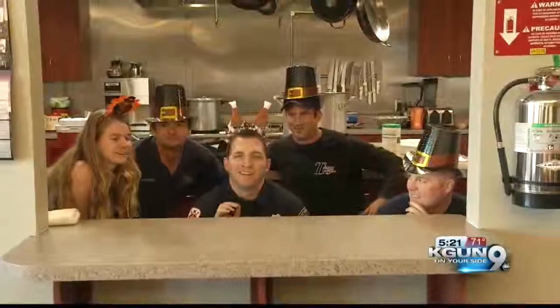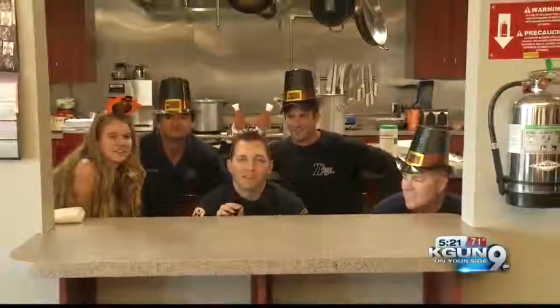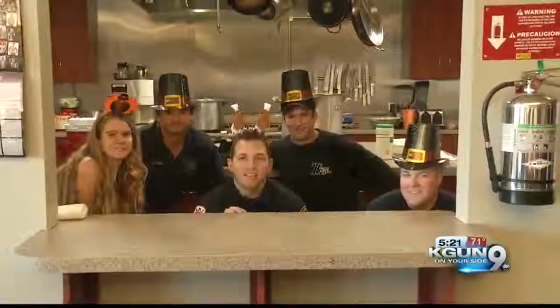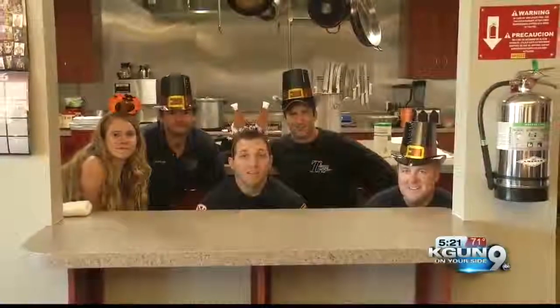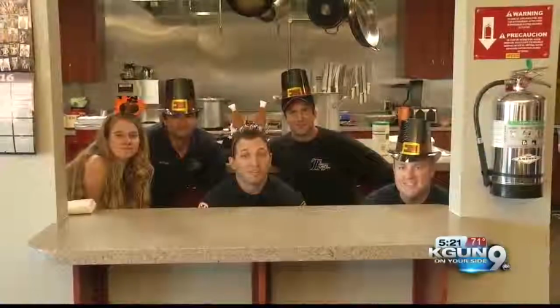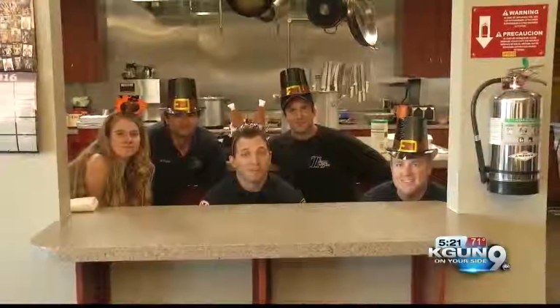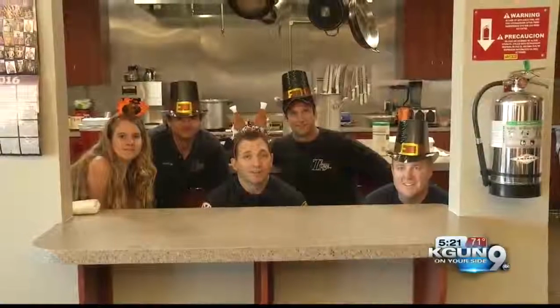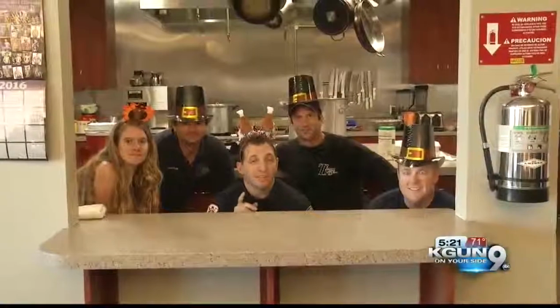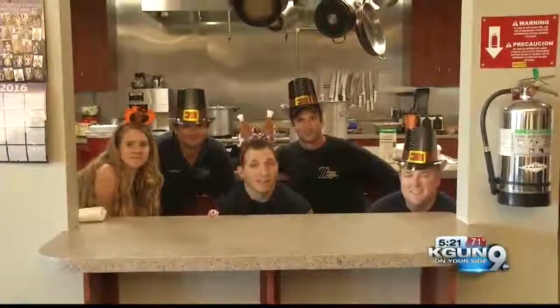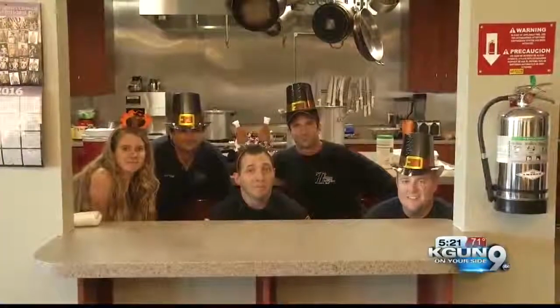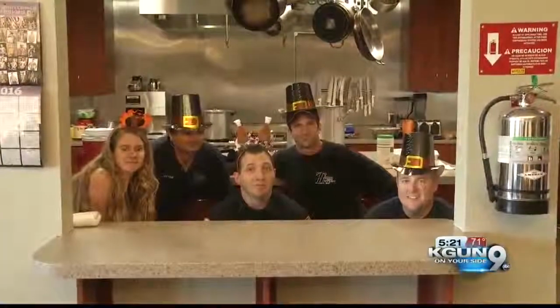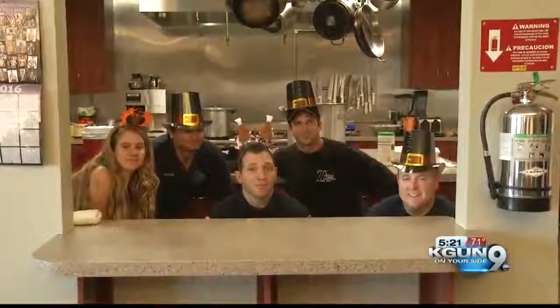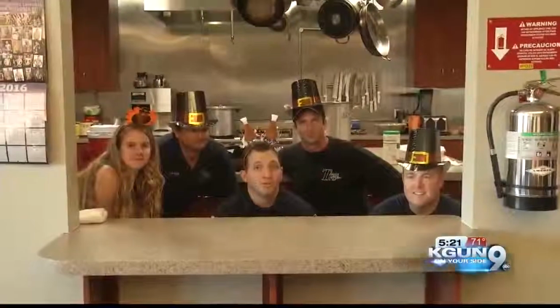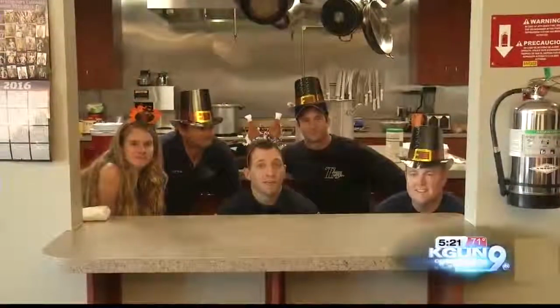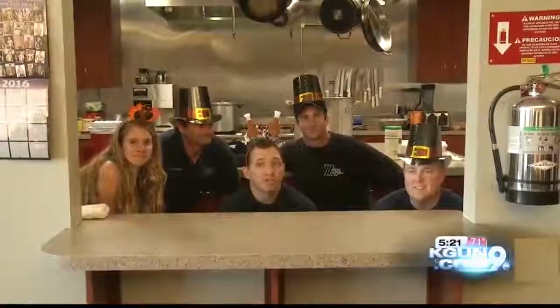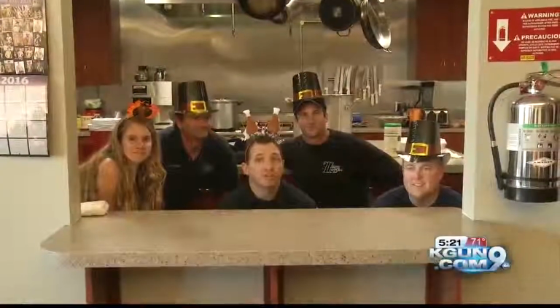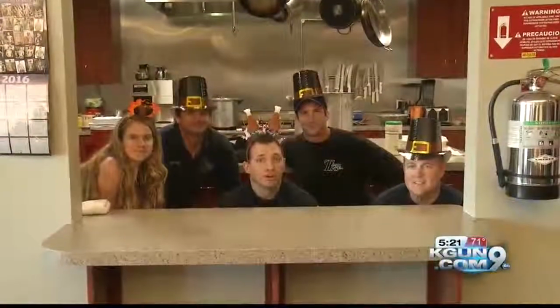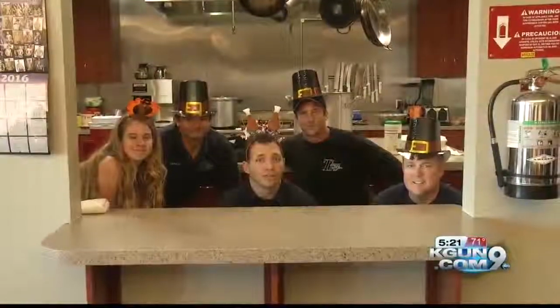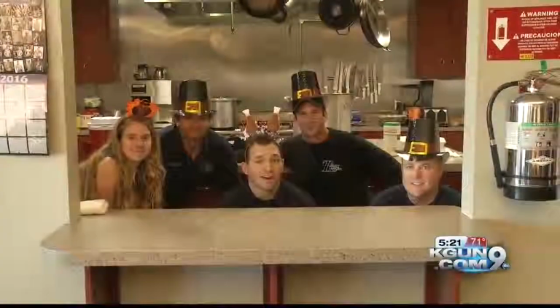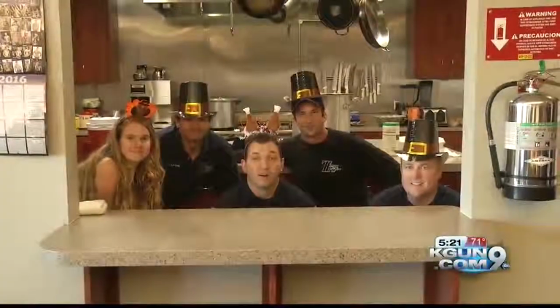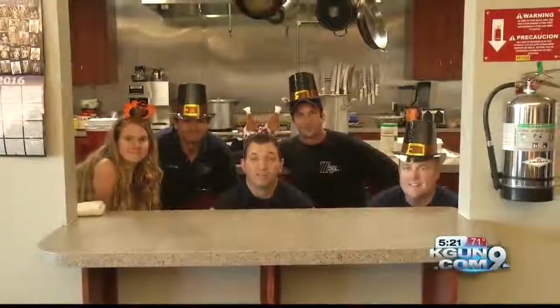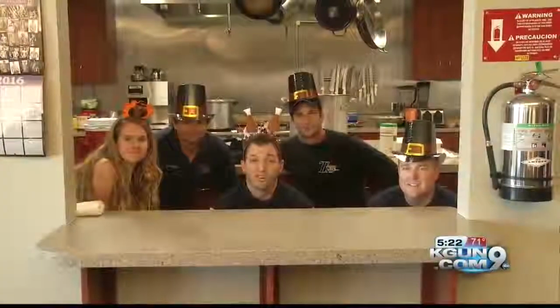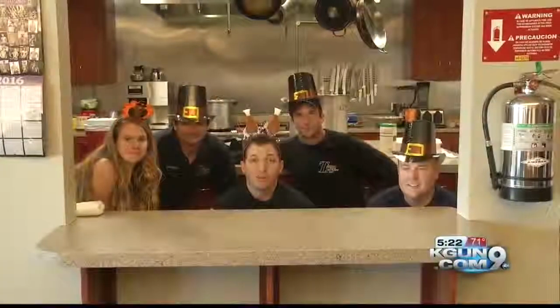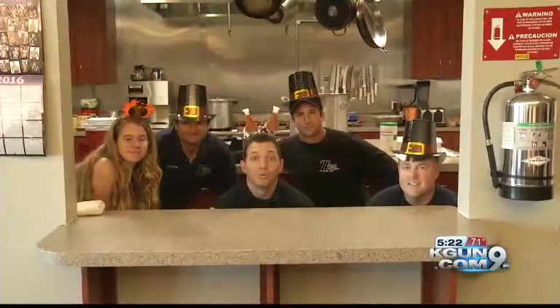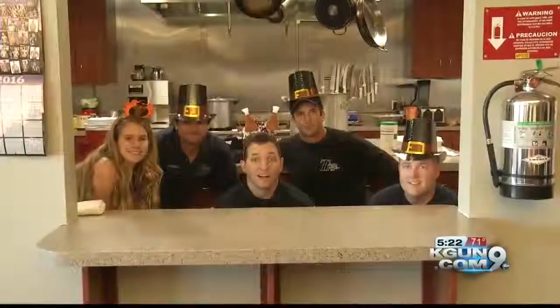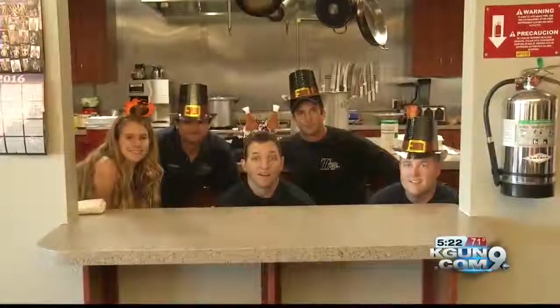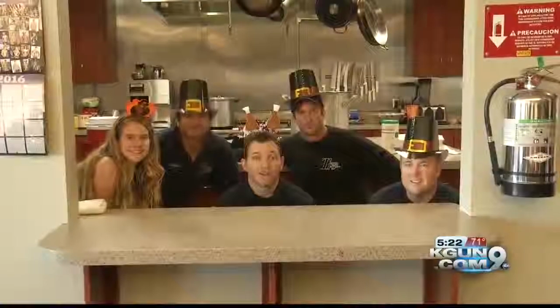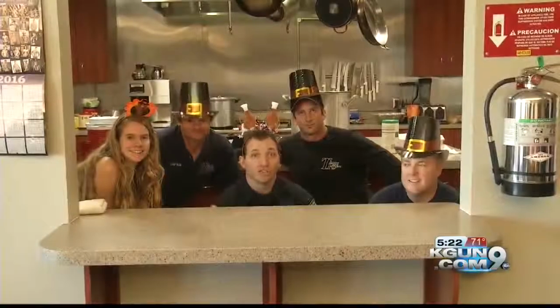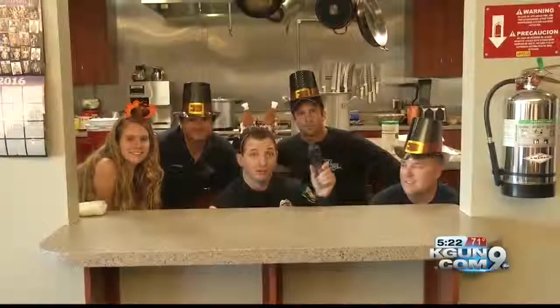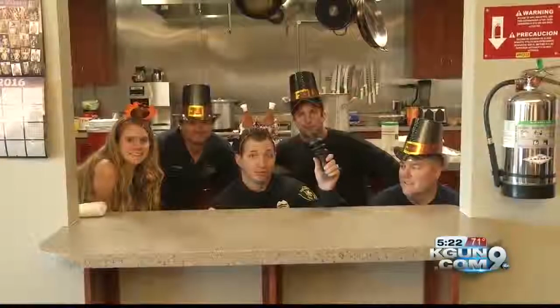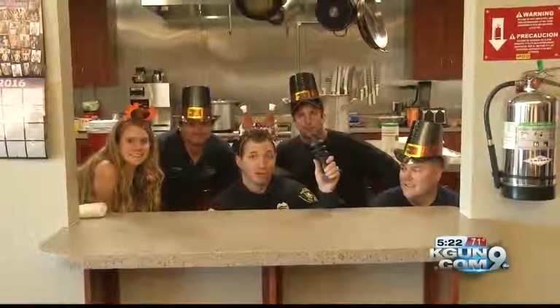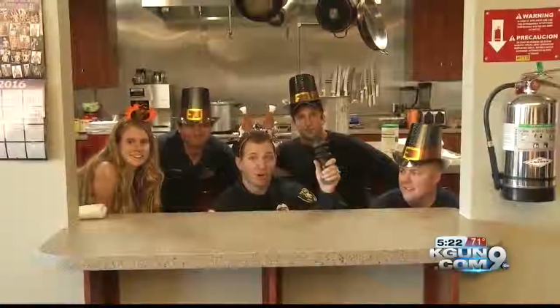Thanksgiving's coming next week, and that means many of you may use a turkey fryer. But first, we've got to find the turkey. Turkey call.